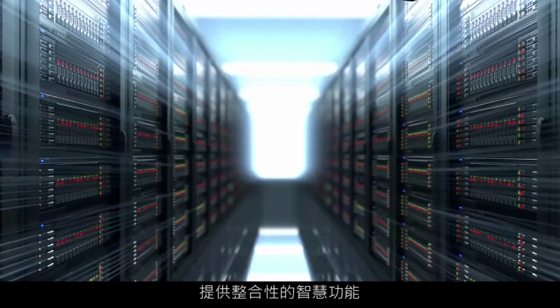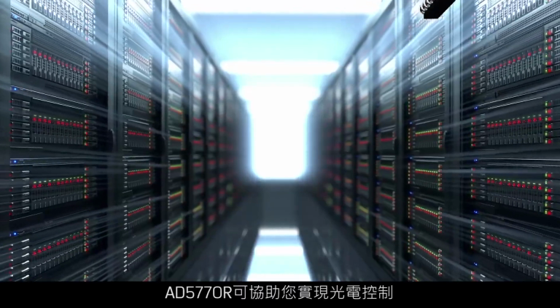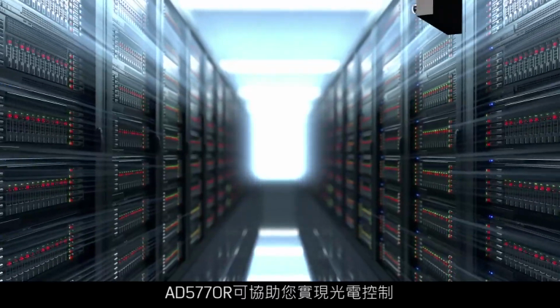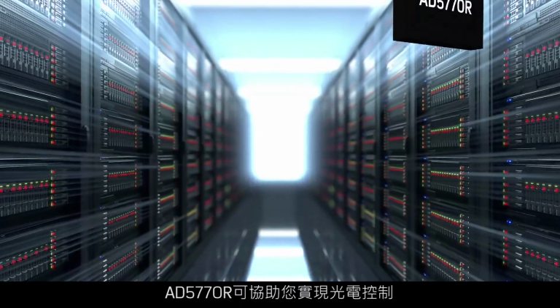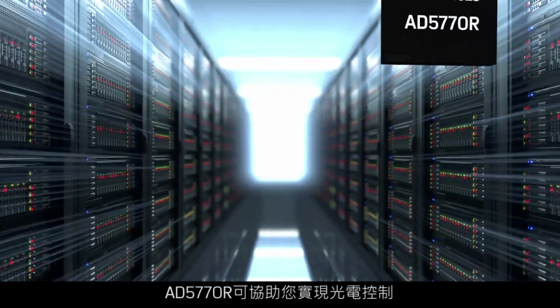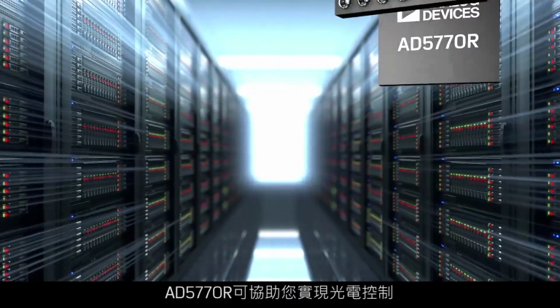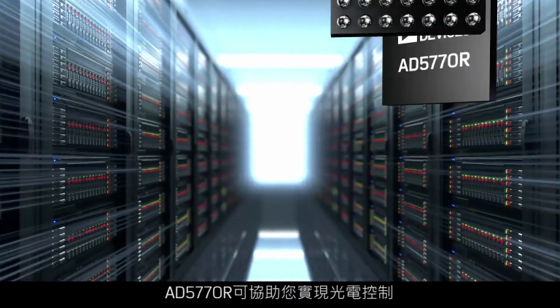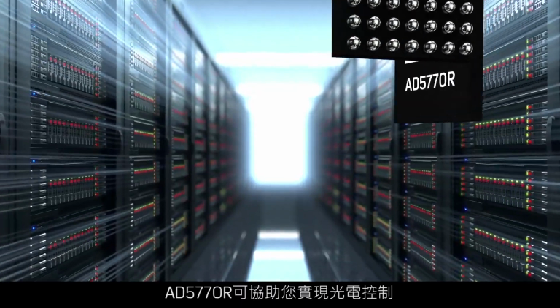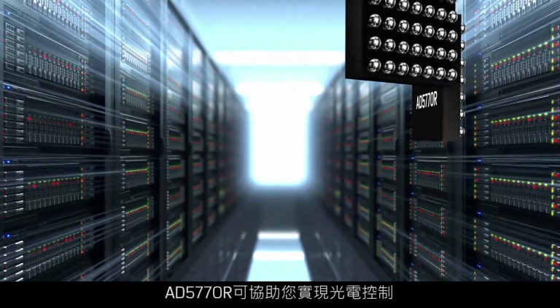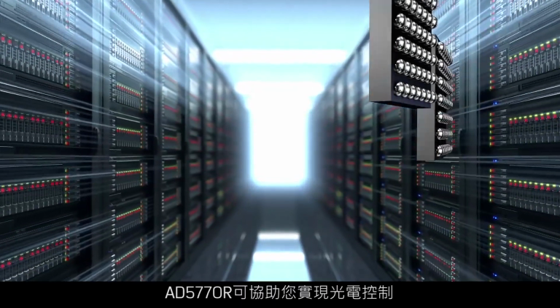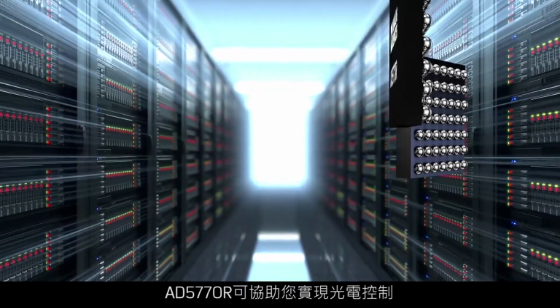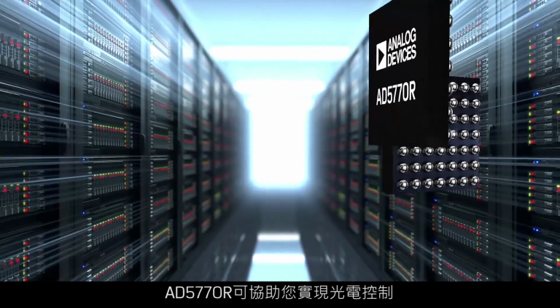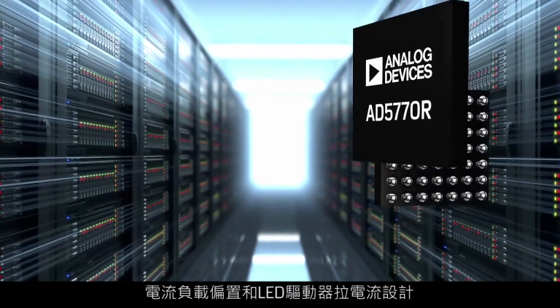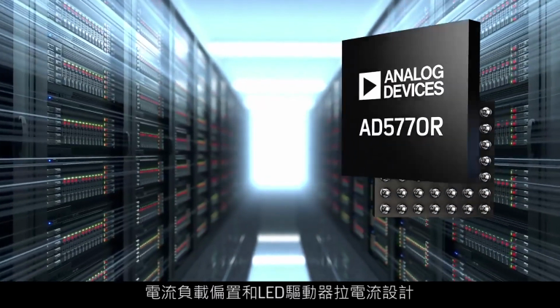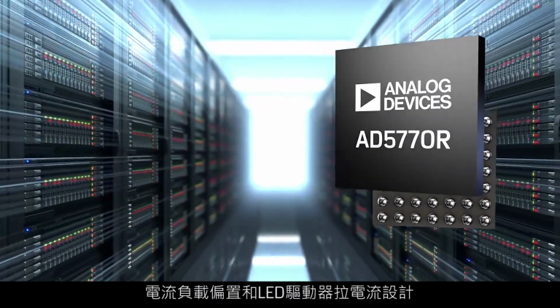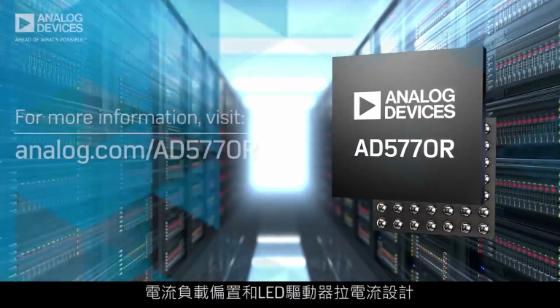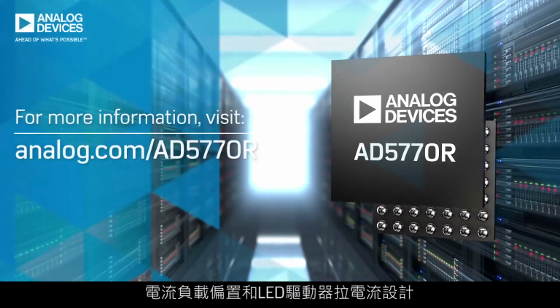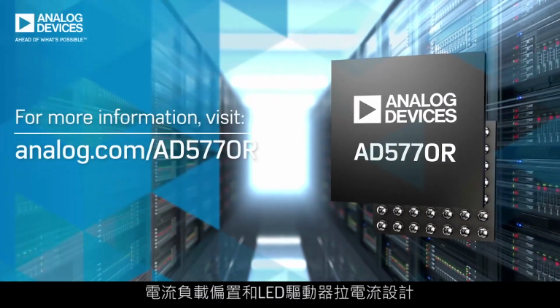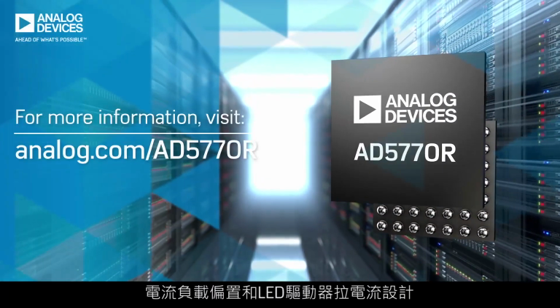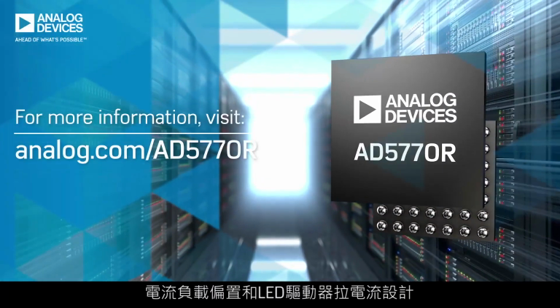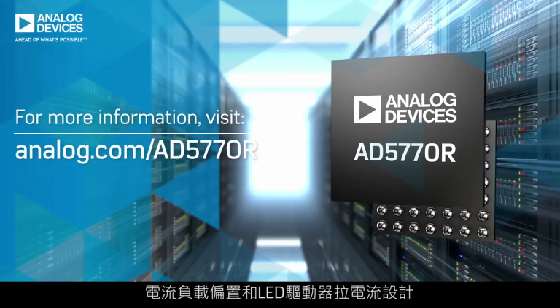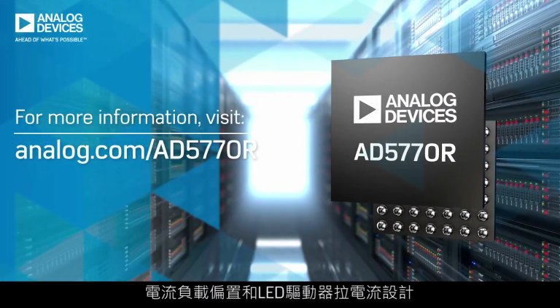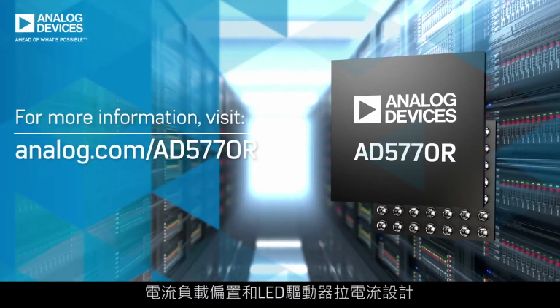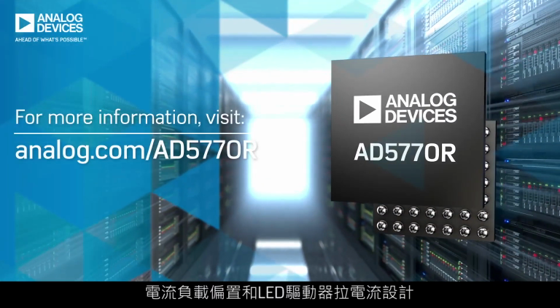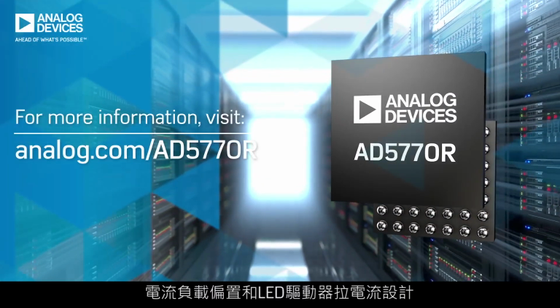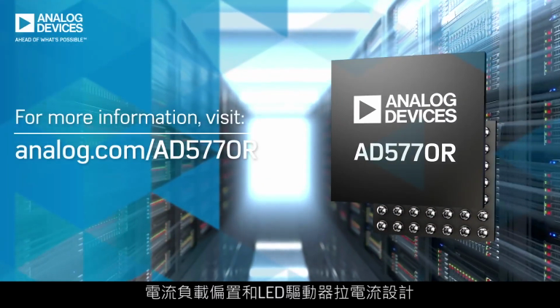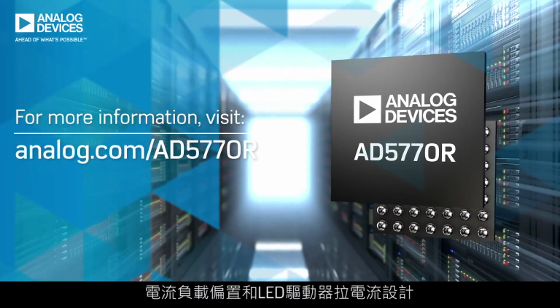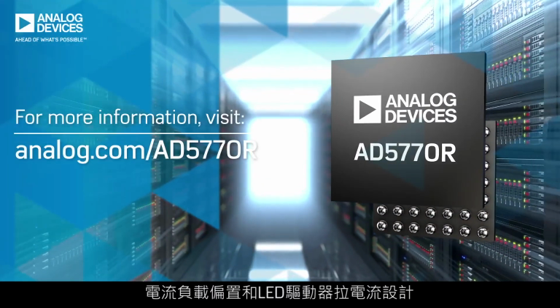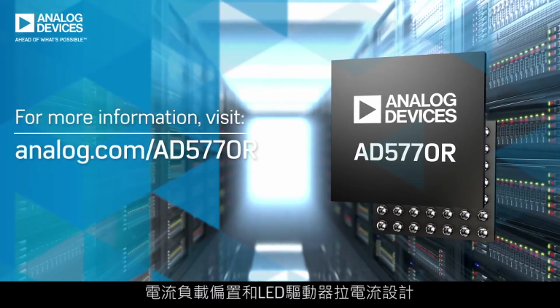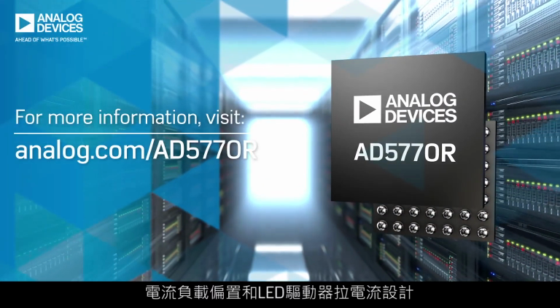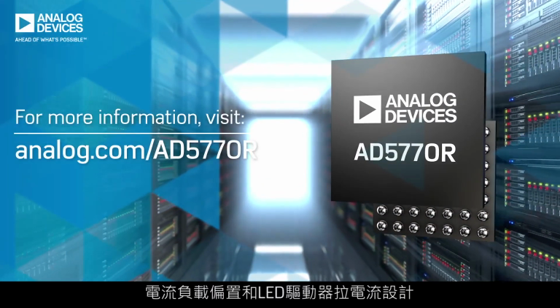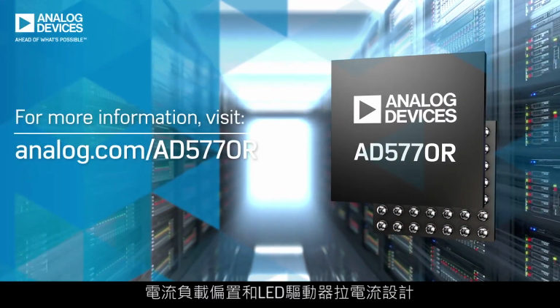For photonics control, current mode biasing, and LED driver current sources, the AD5770R brings your design to light.